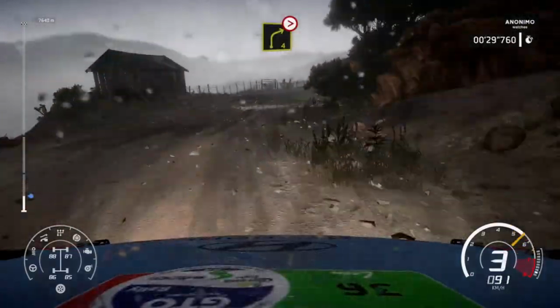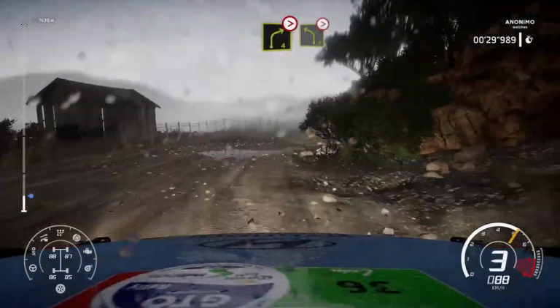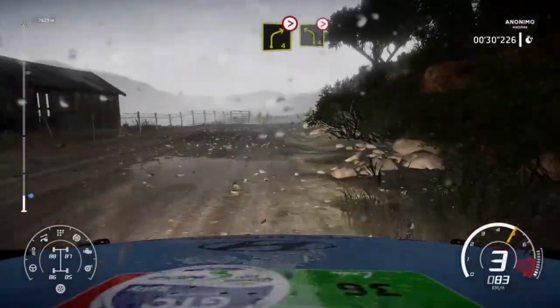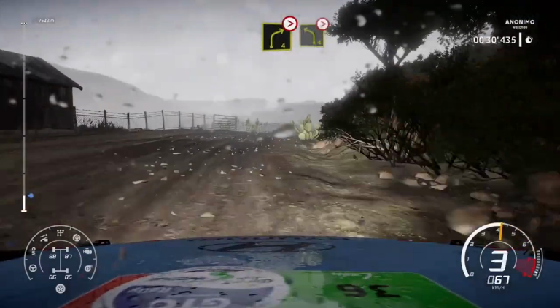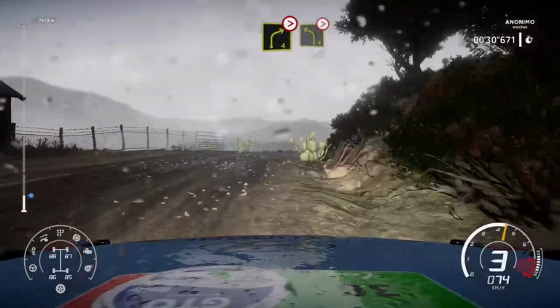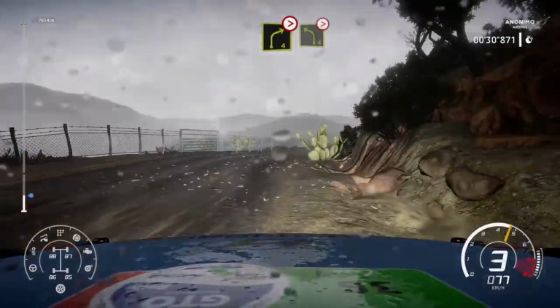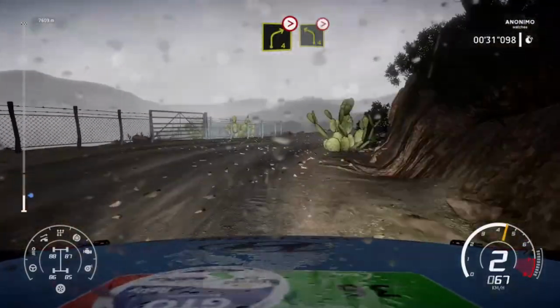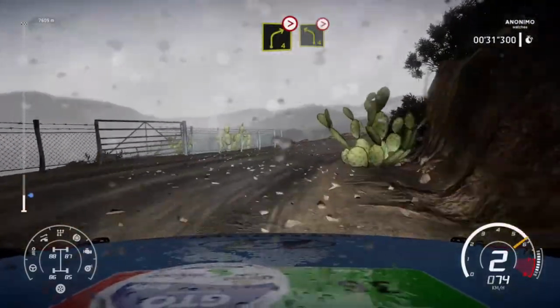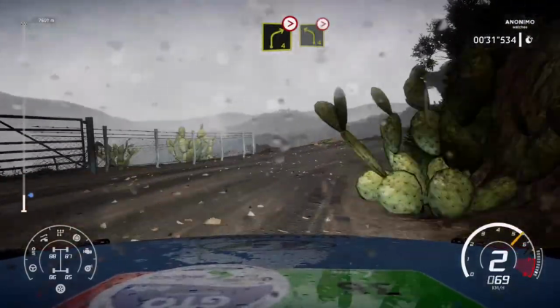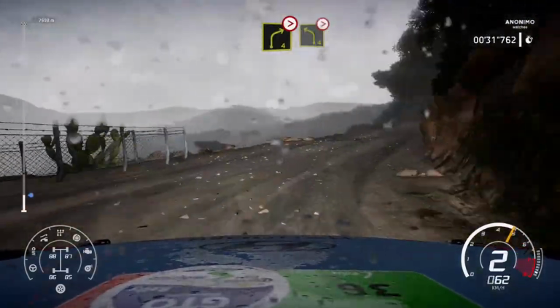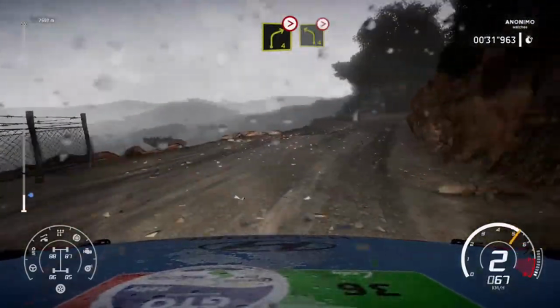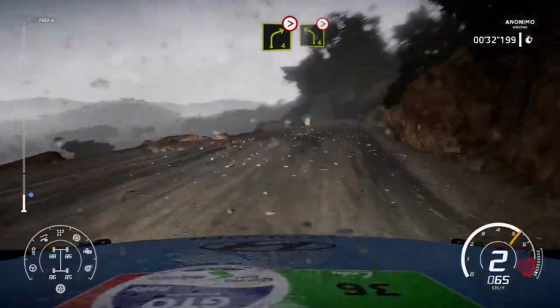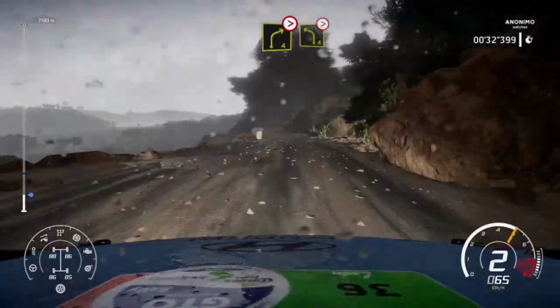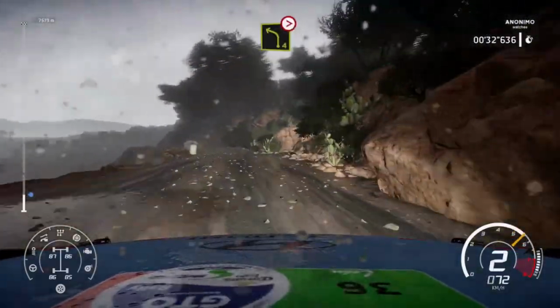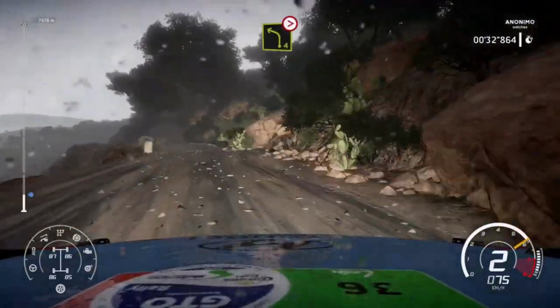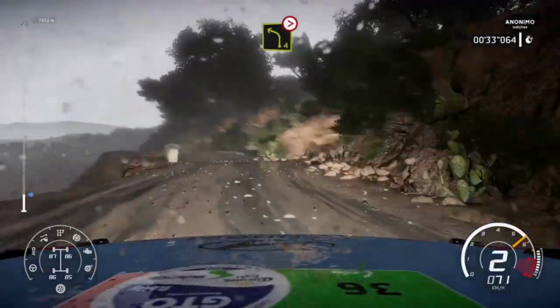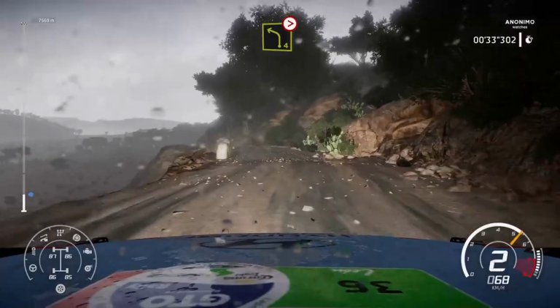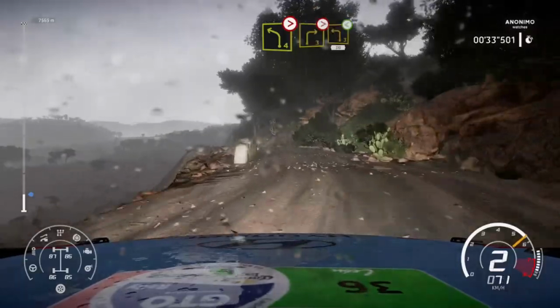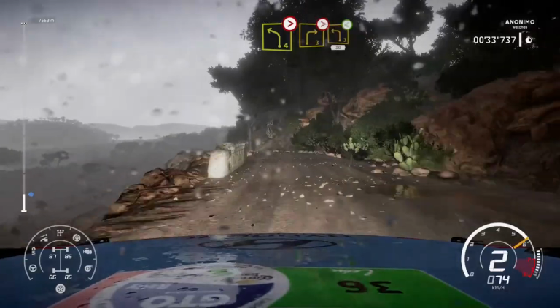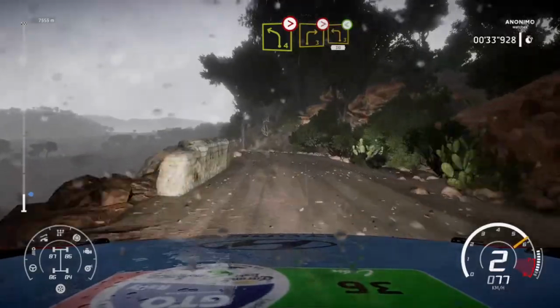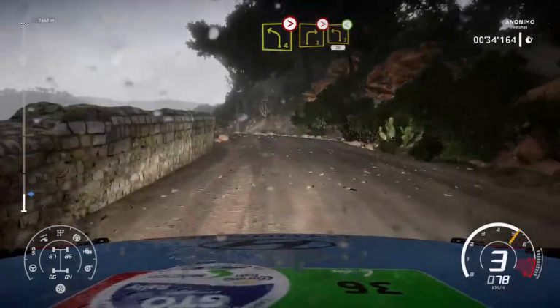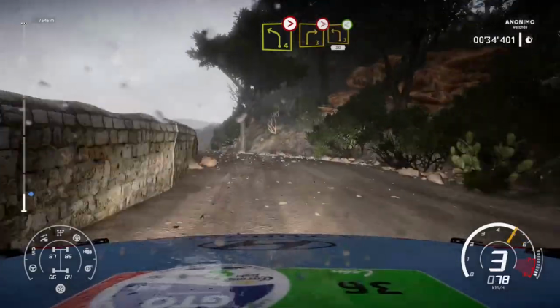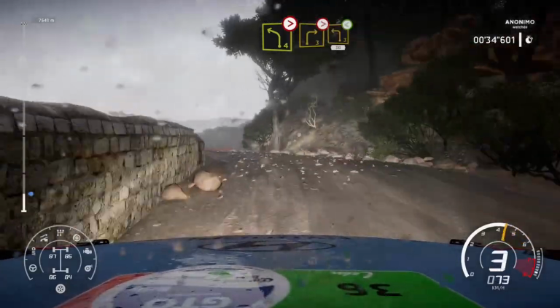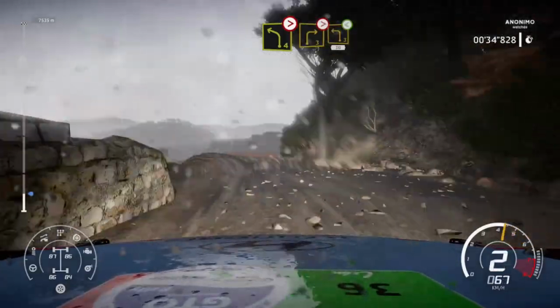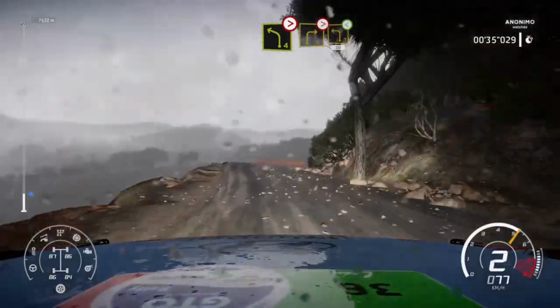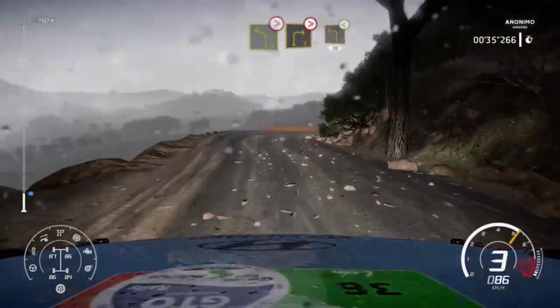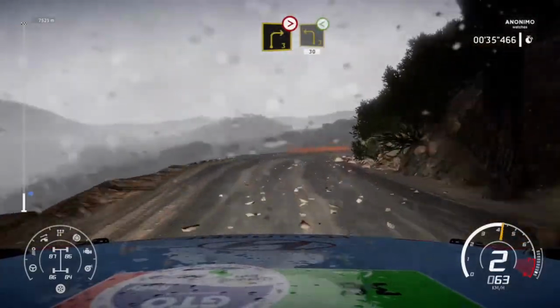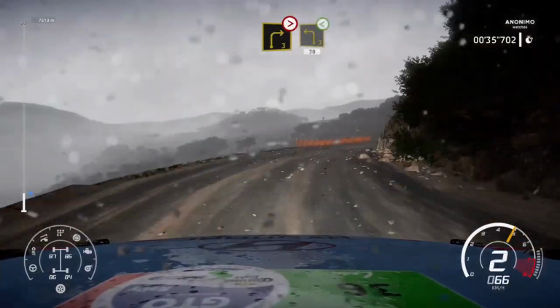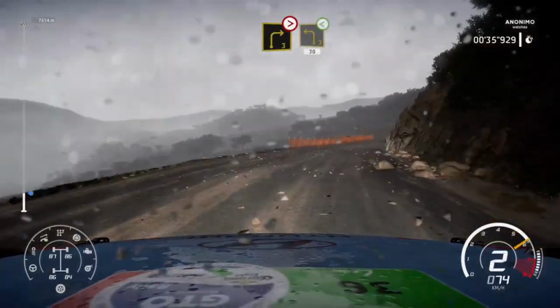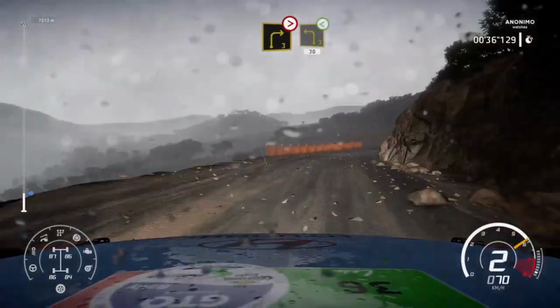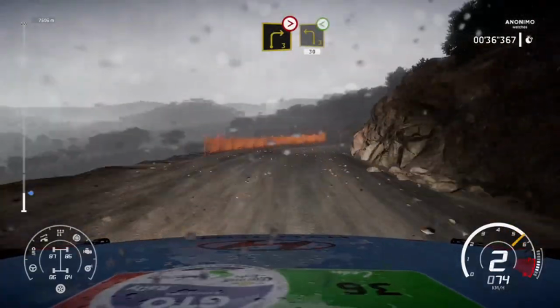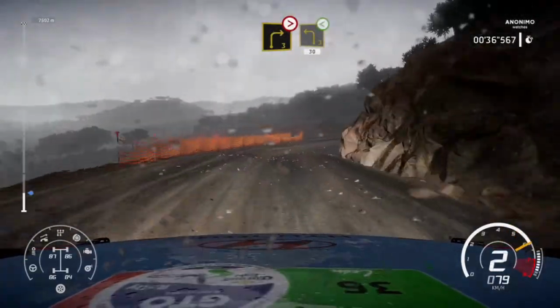And left 4, tightens, don't cut. And right 3, tightens into left 3, short, open, 30.